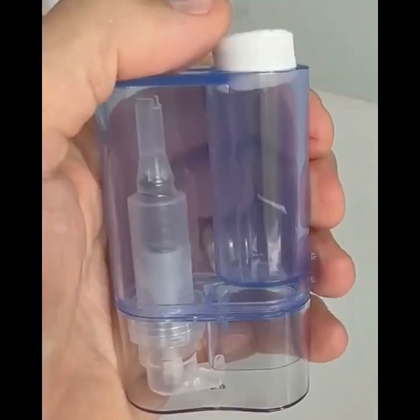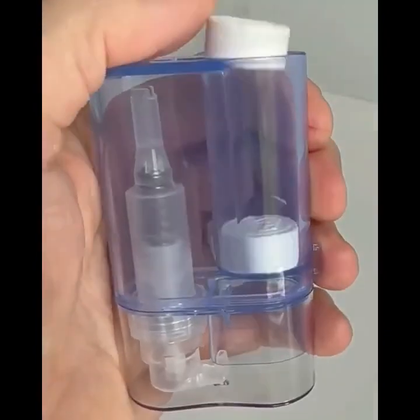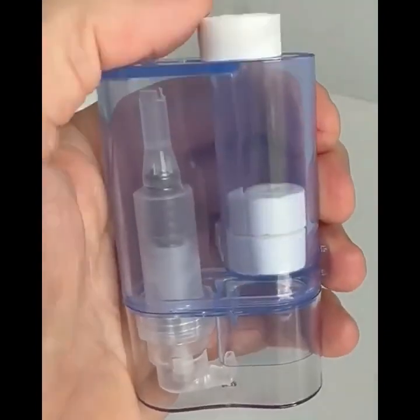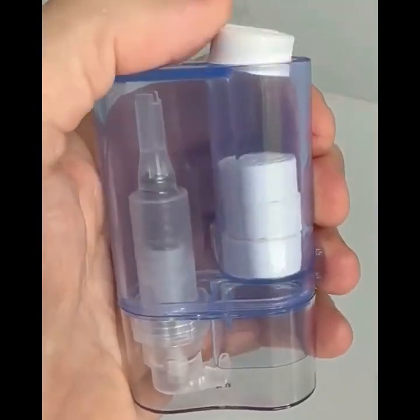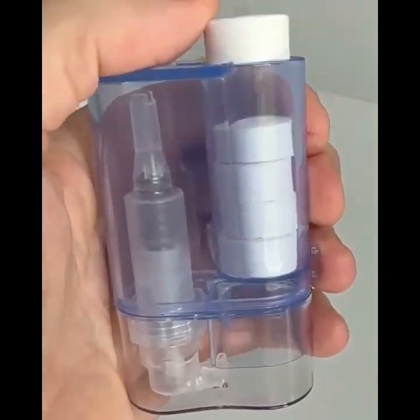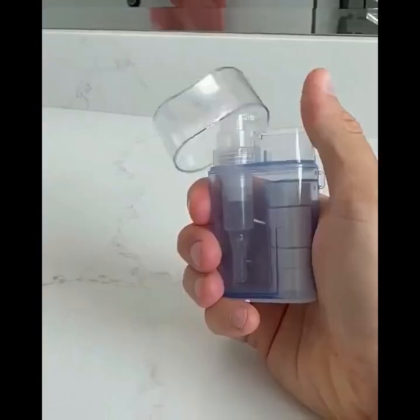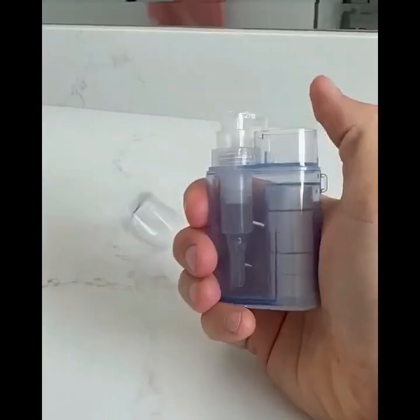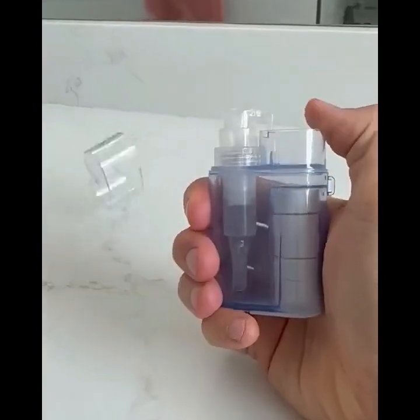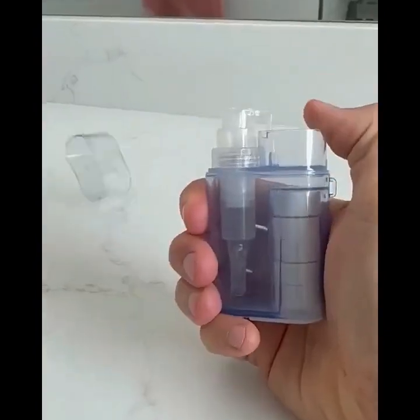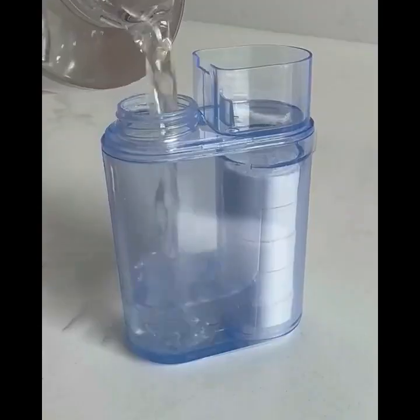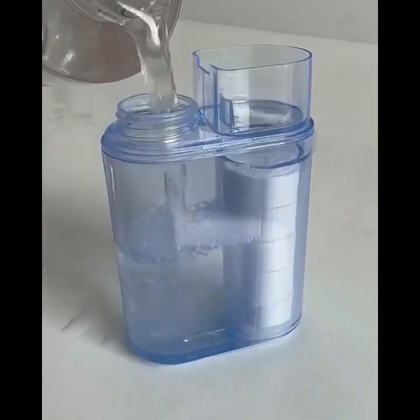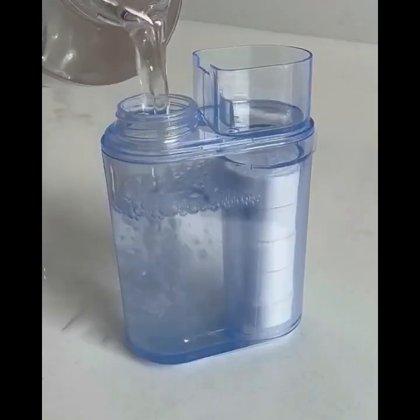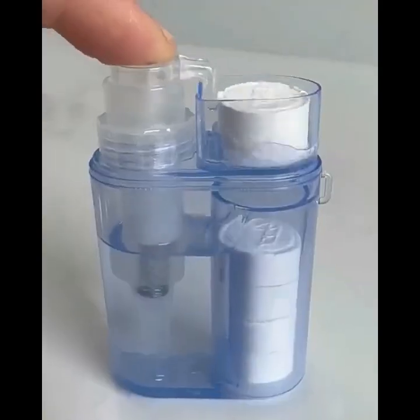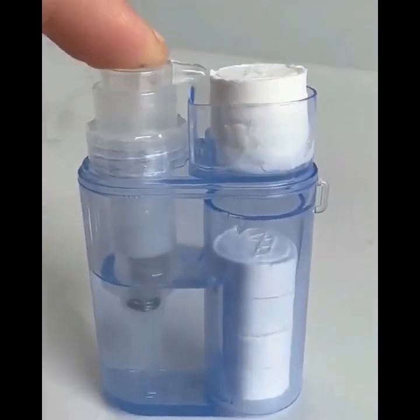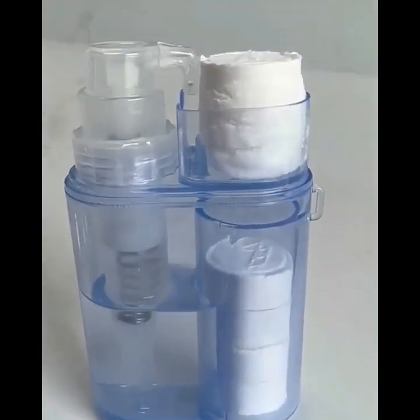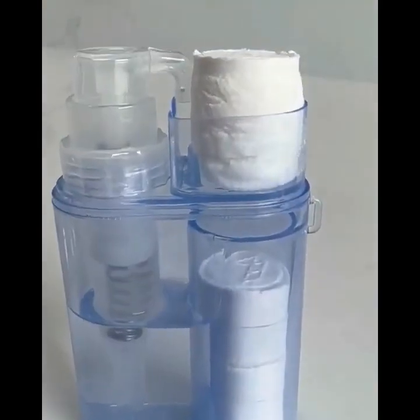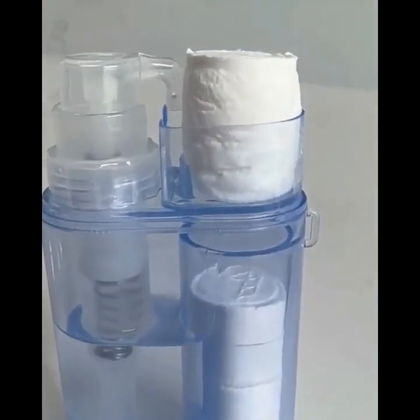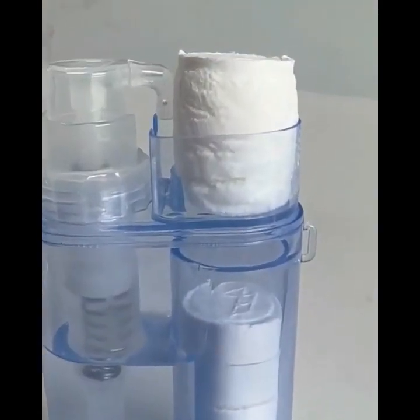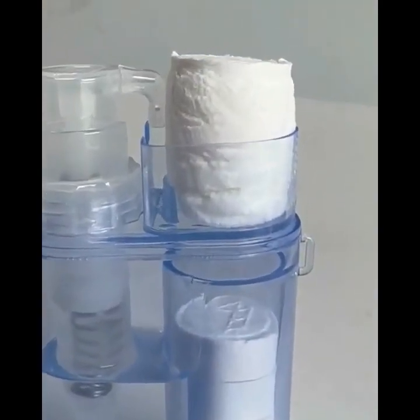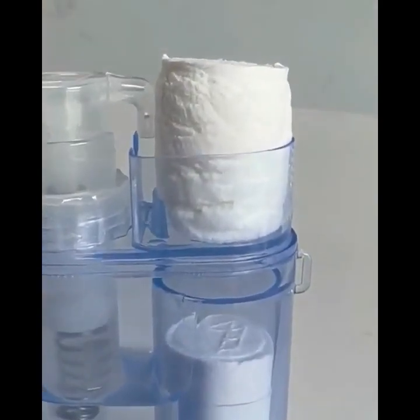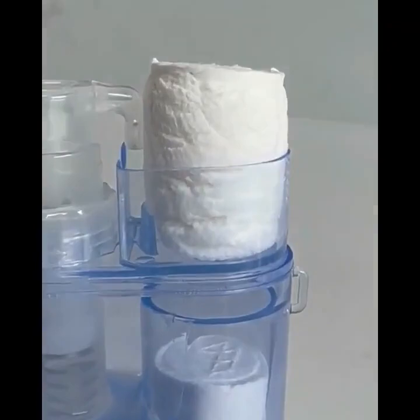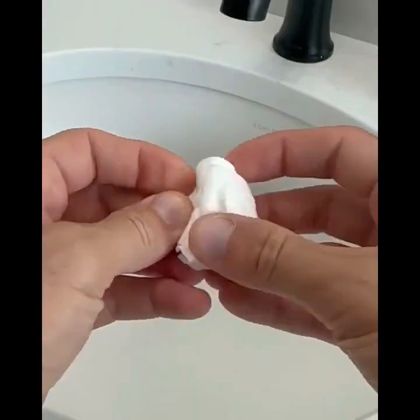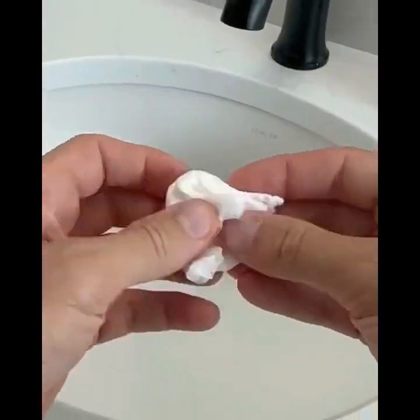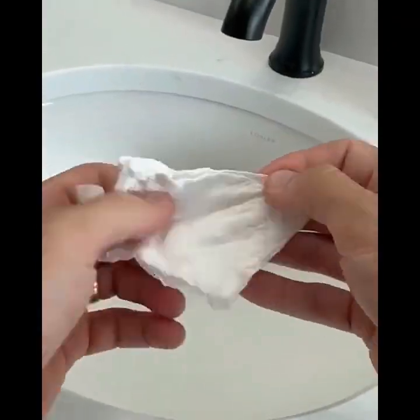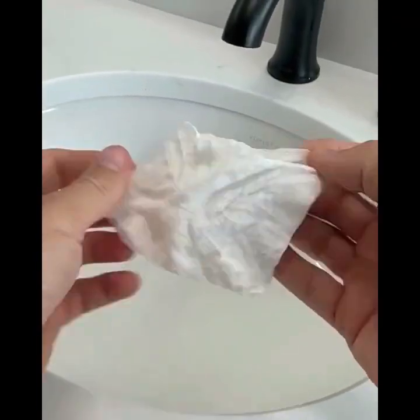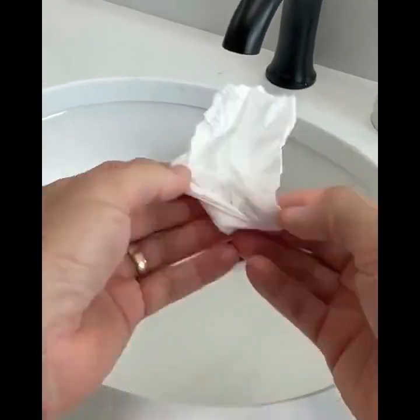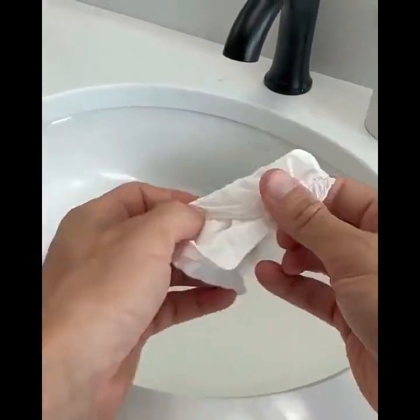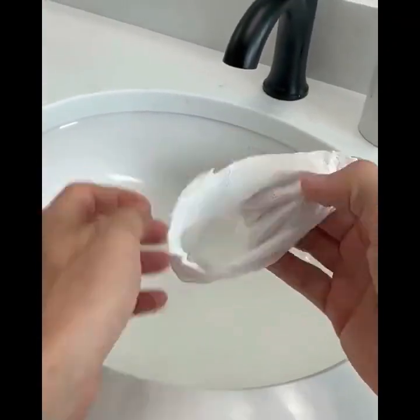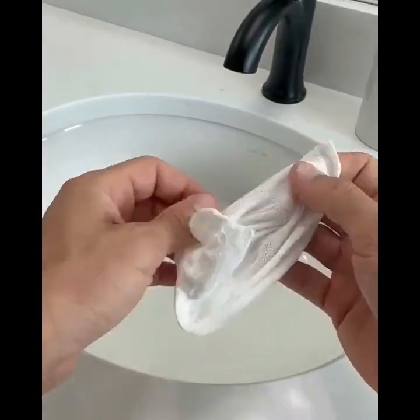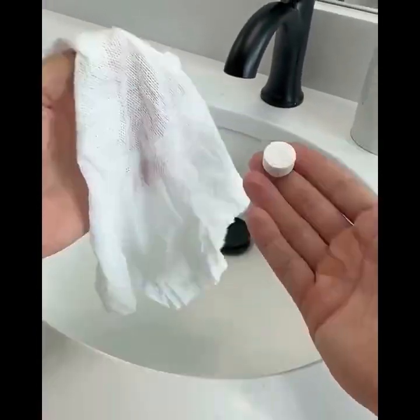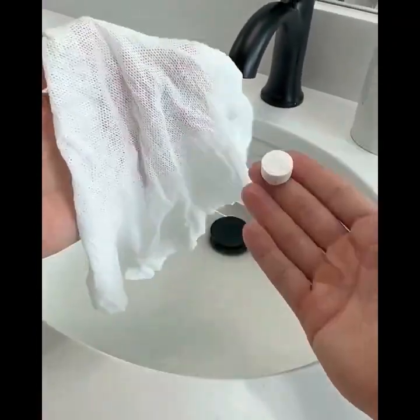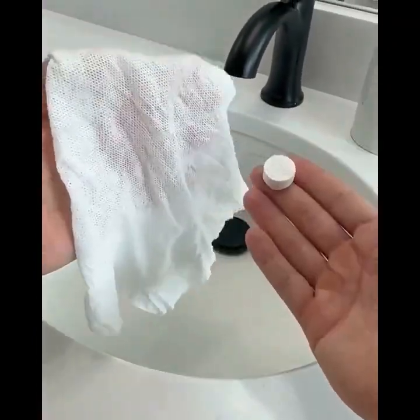This little gadget holds capsules and with a few drops turns them into water wipes. You can have soft tissue or toilet paper at all times.